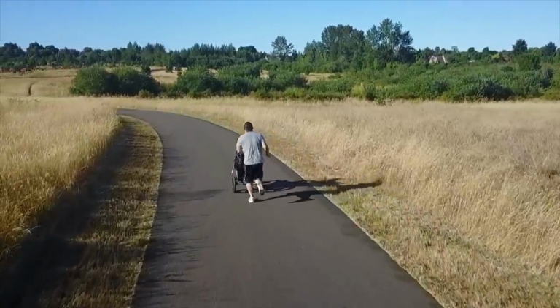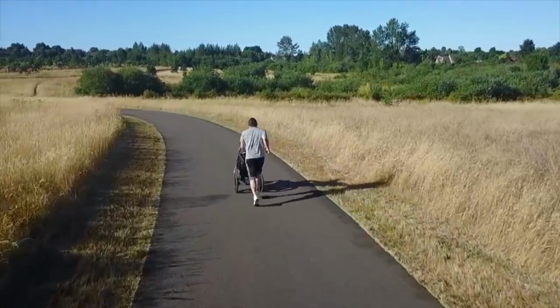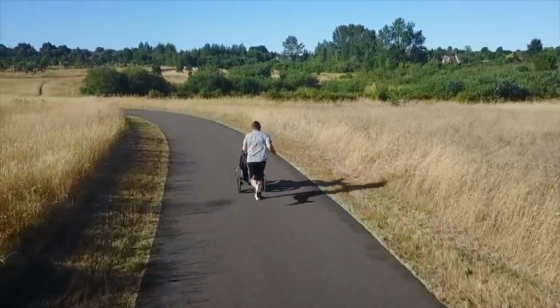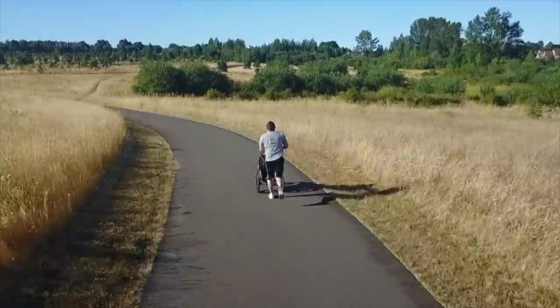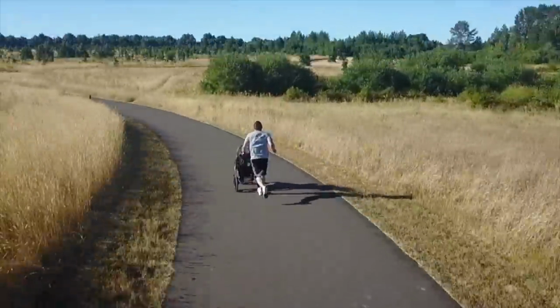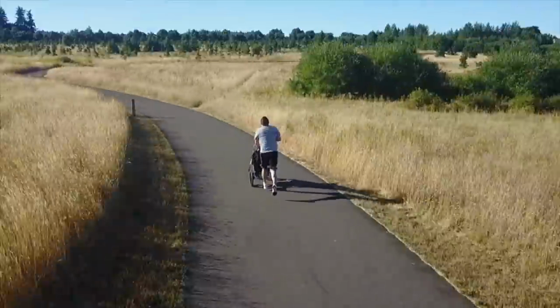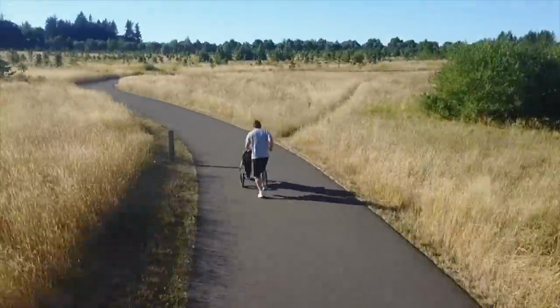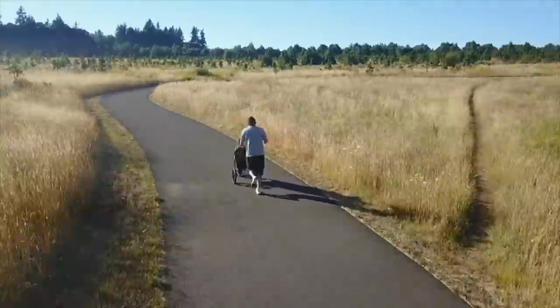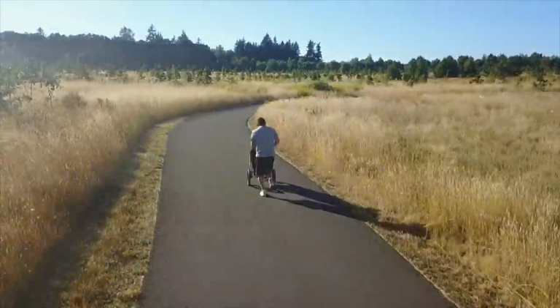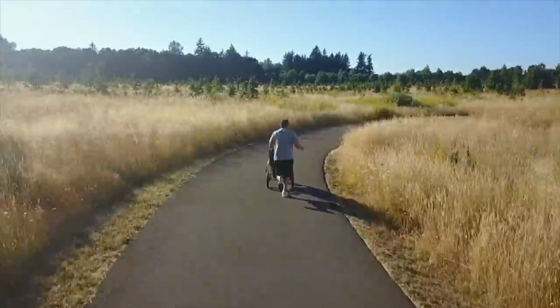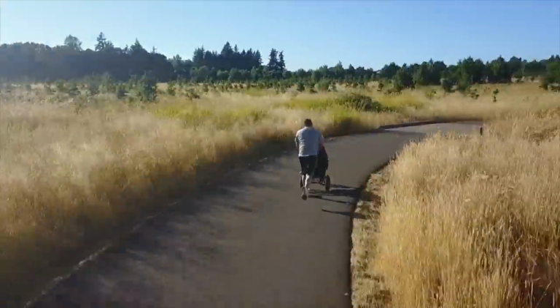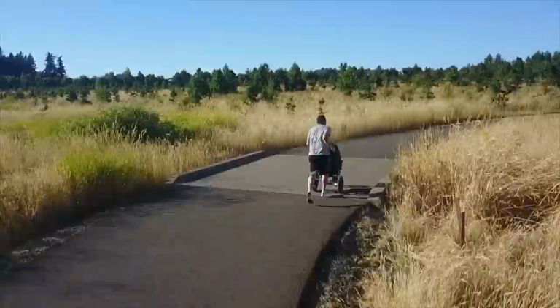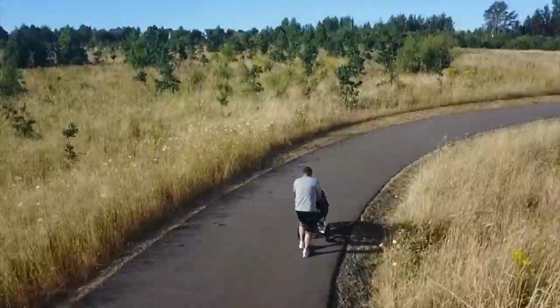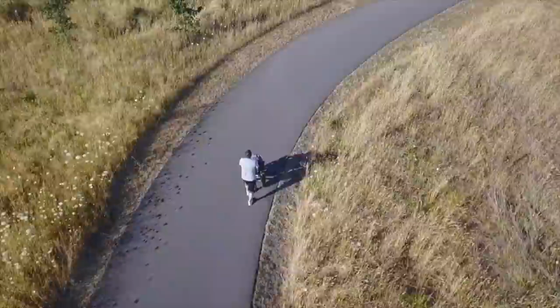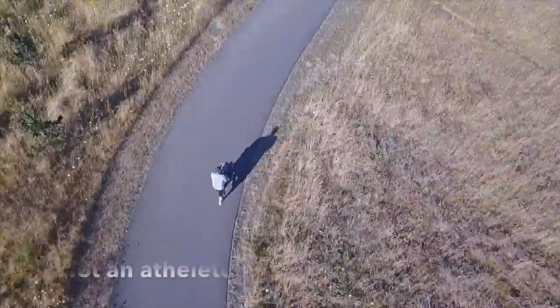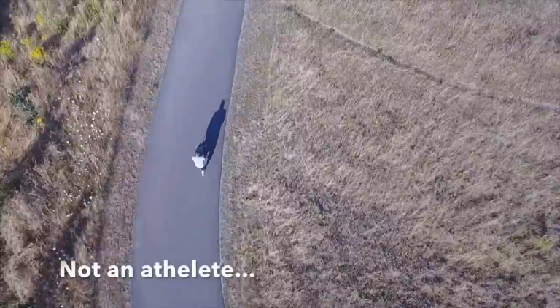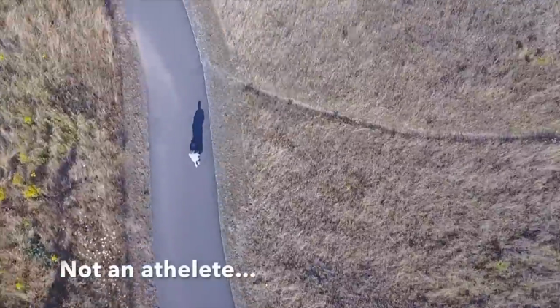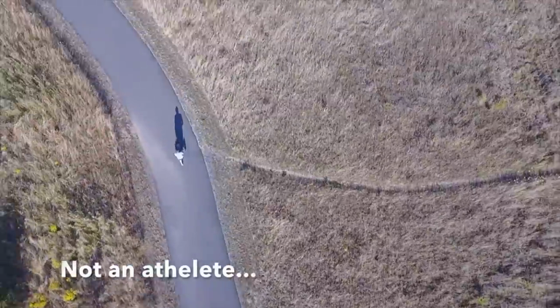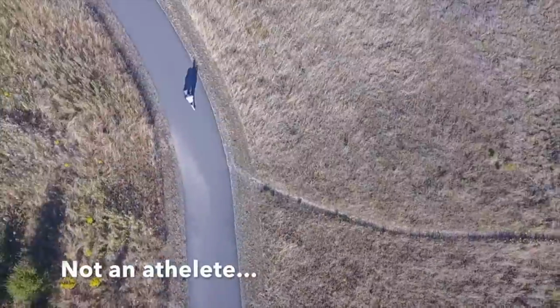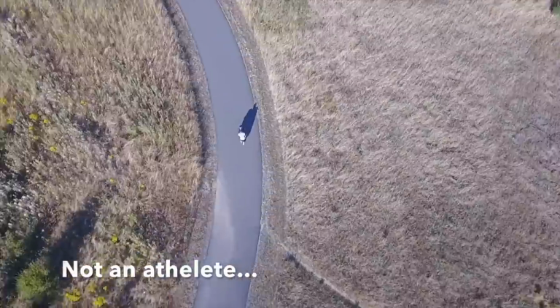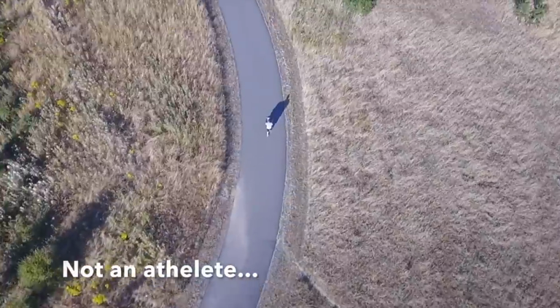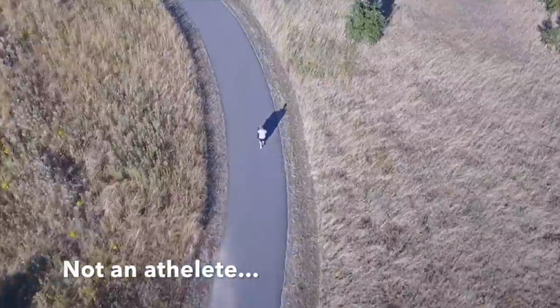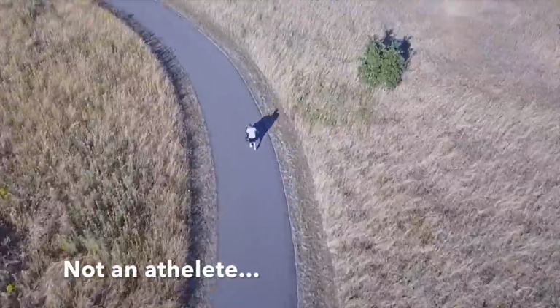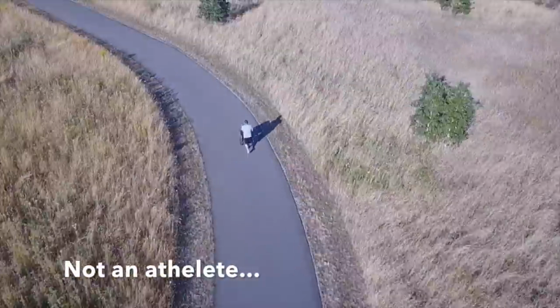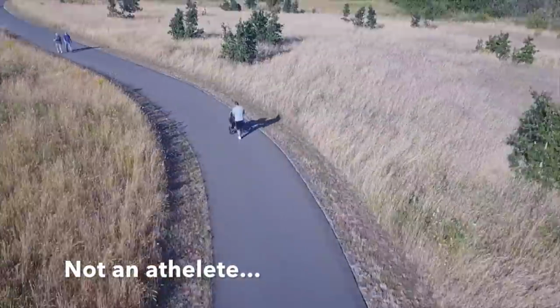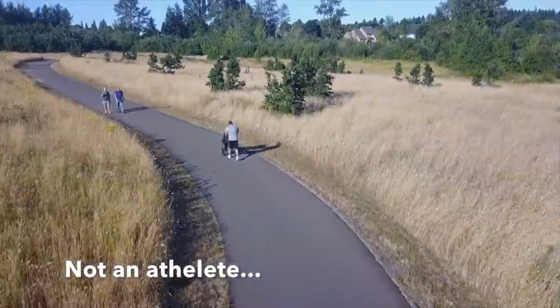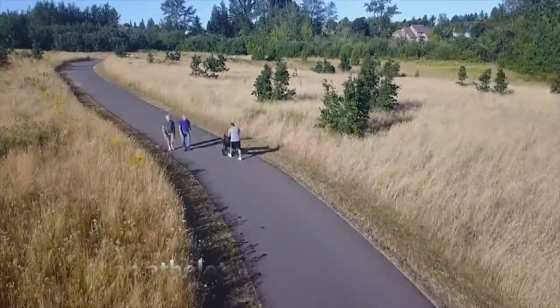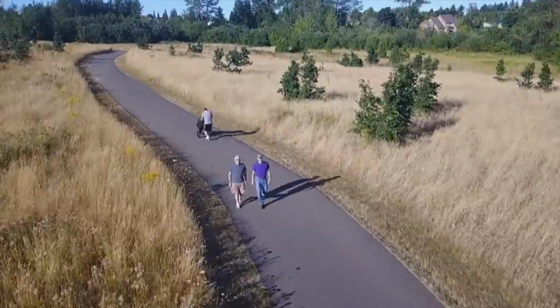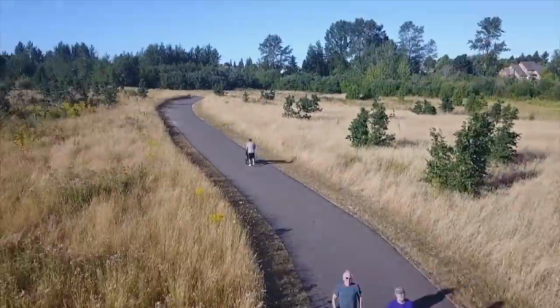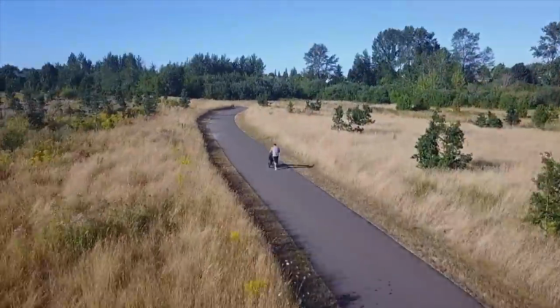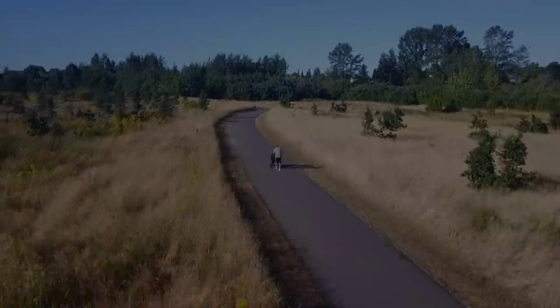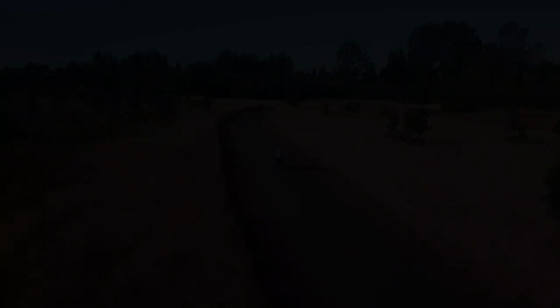A shoe designed for the most elite caliber athletes in the world running marathons.